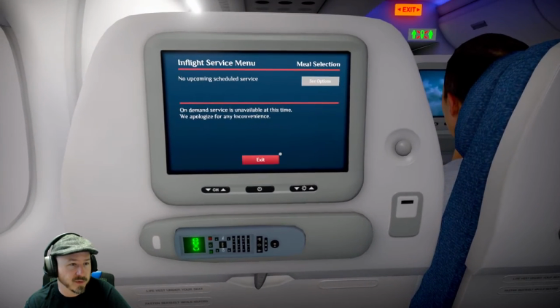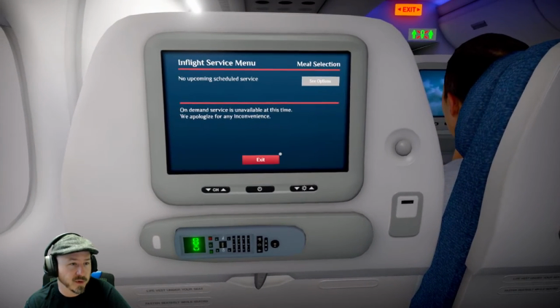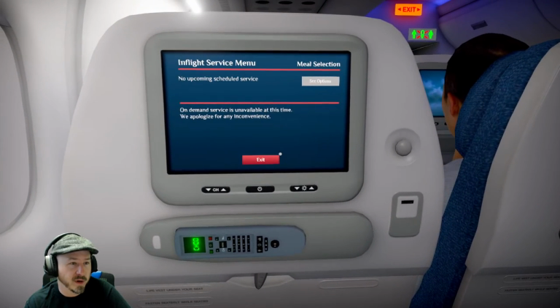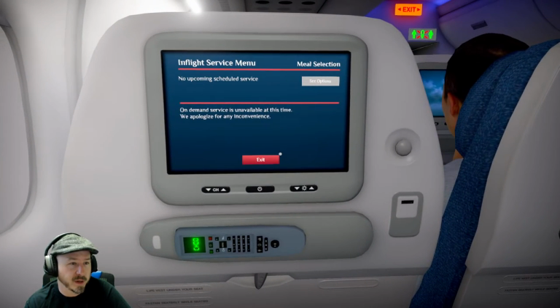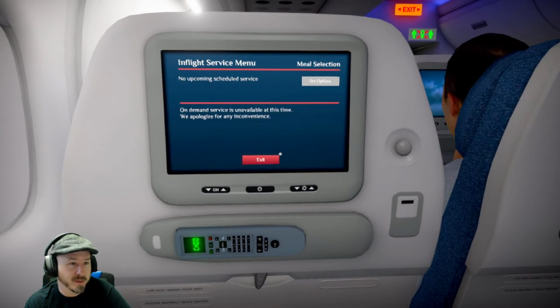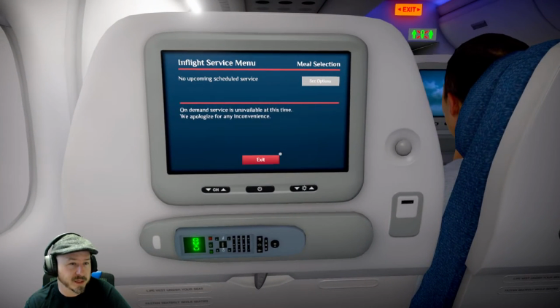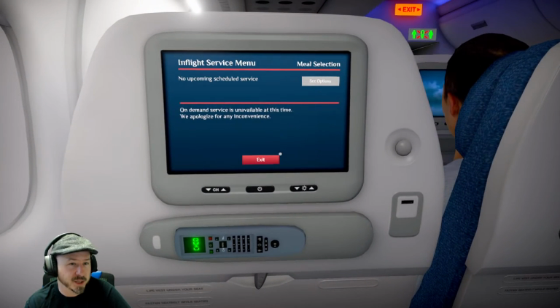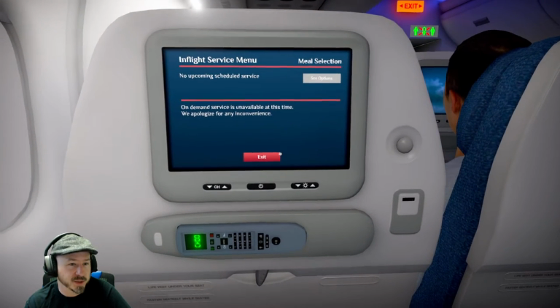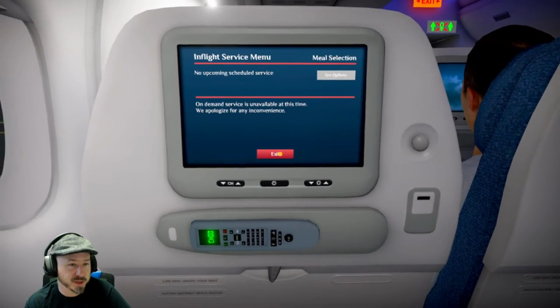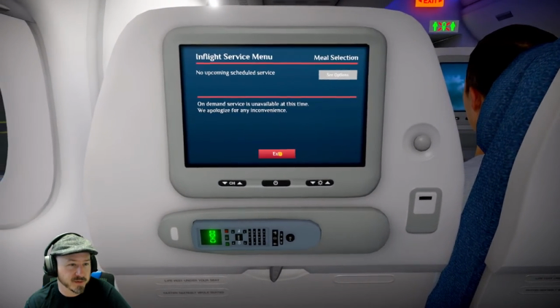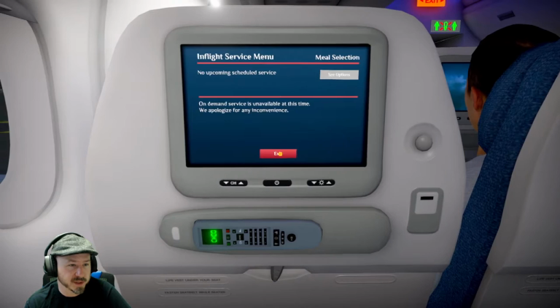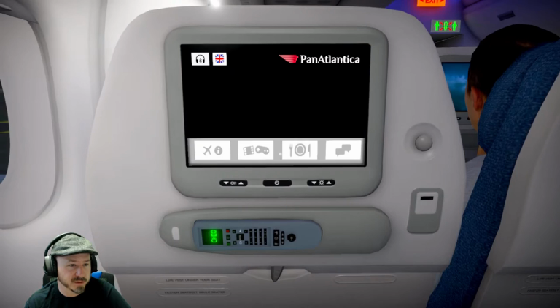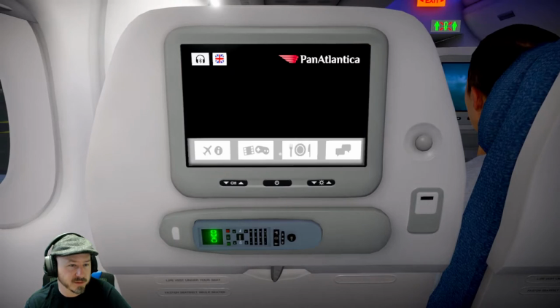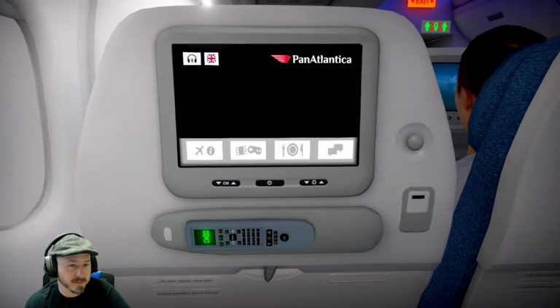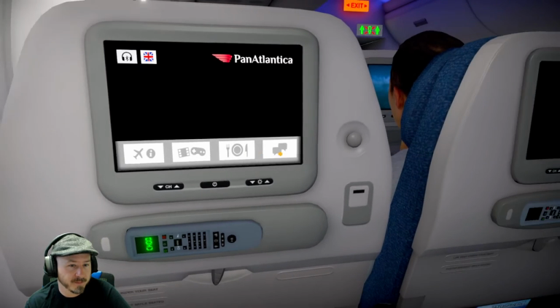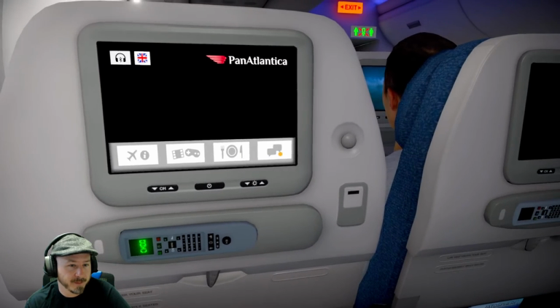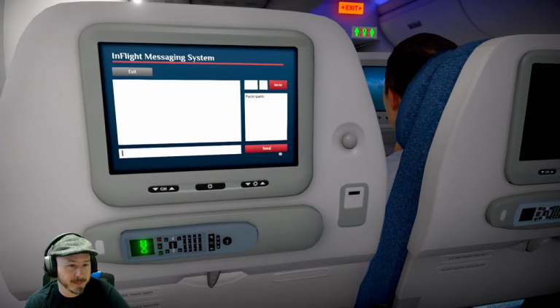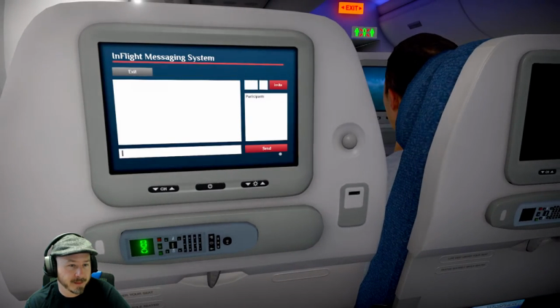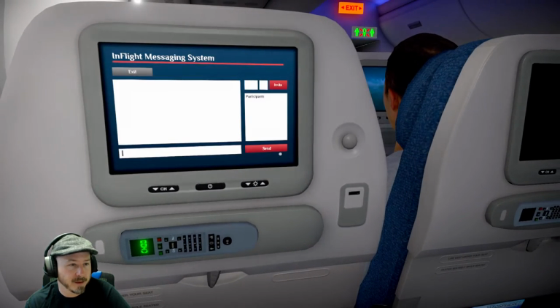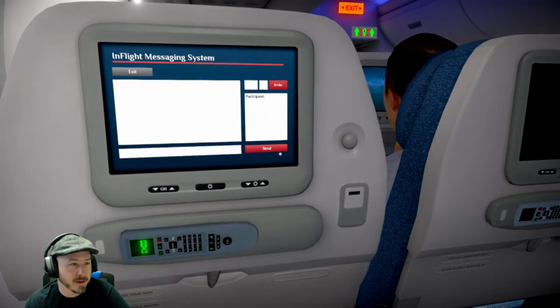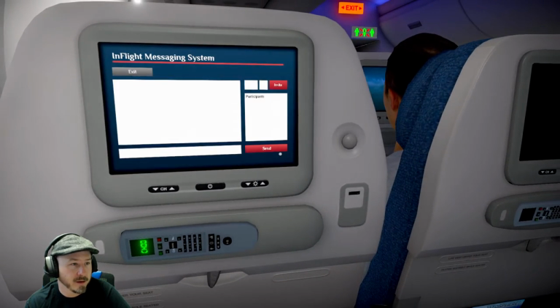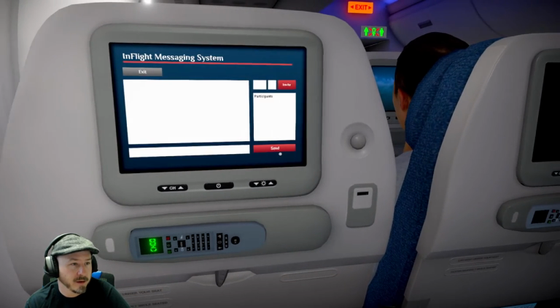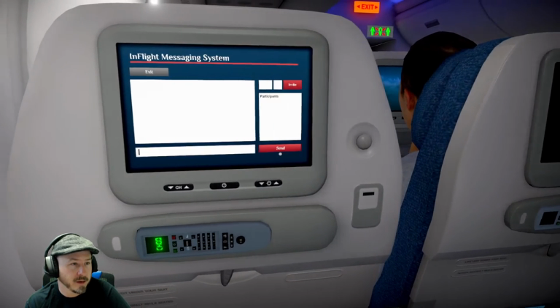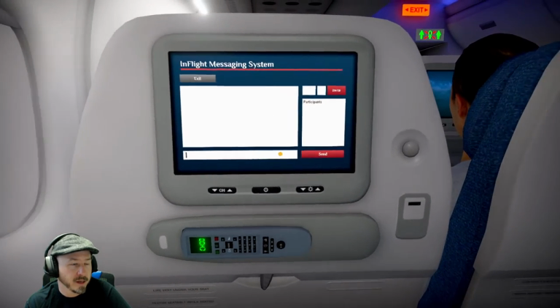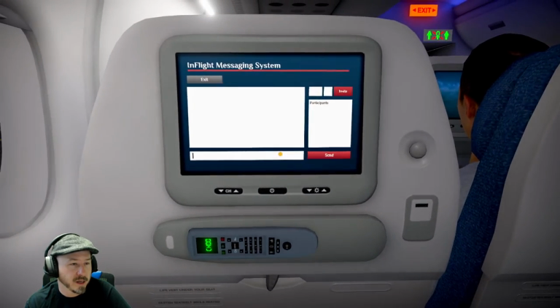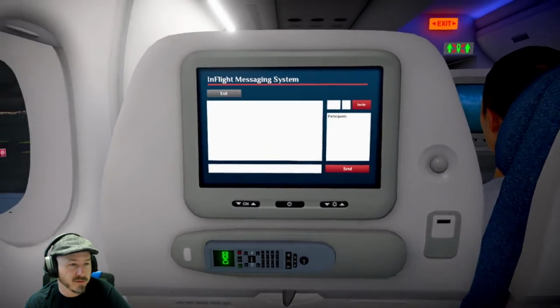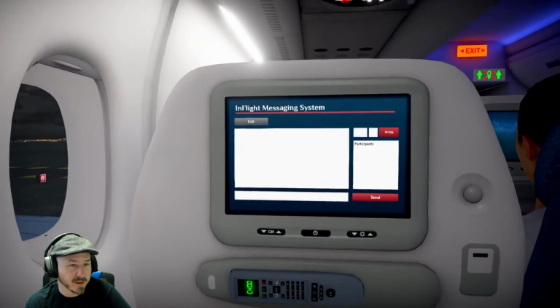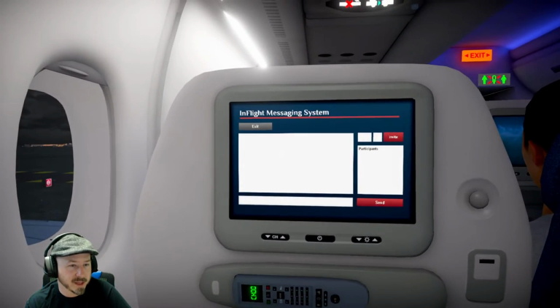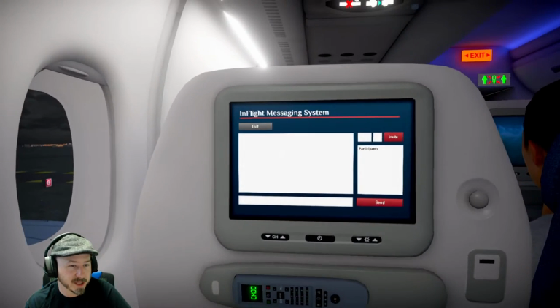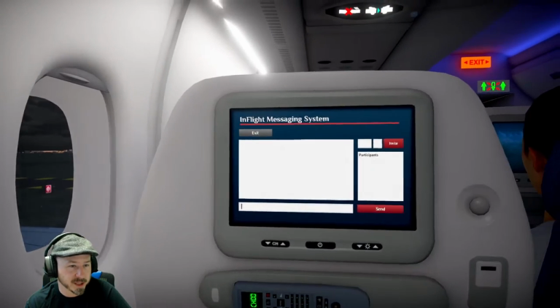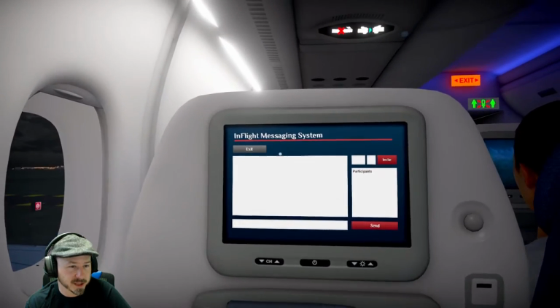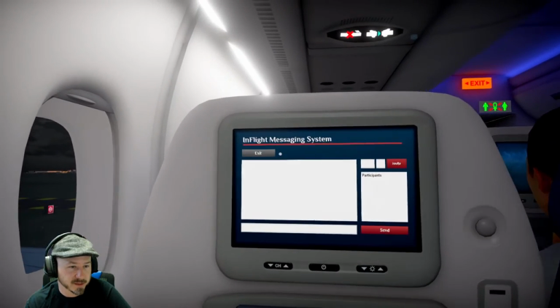Food — no upcoming scheduled service. In-flight messaging system.